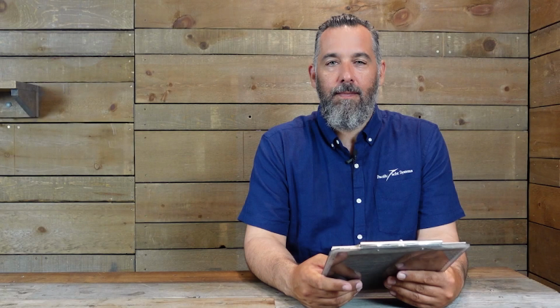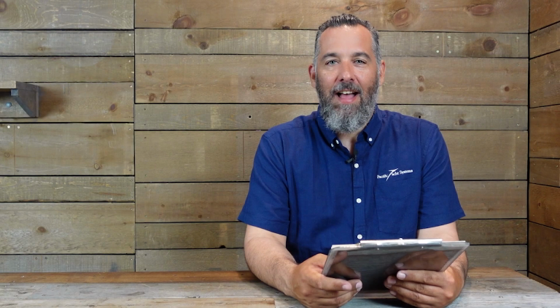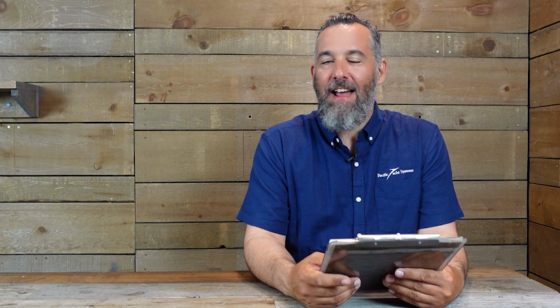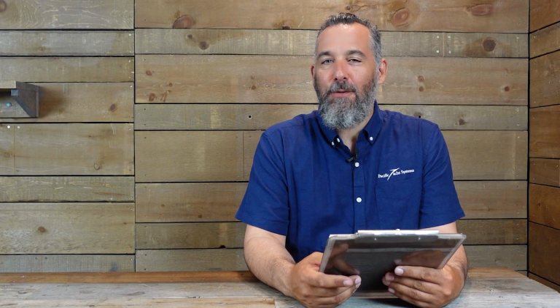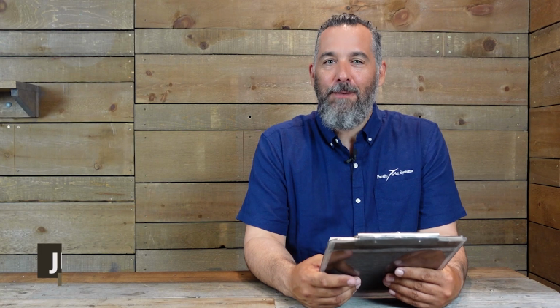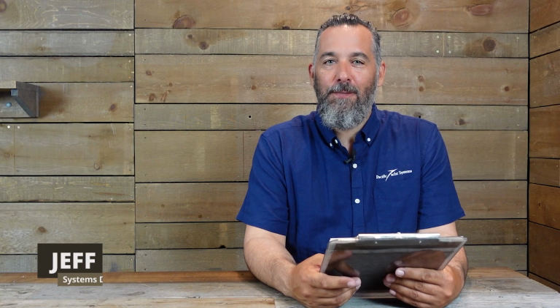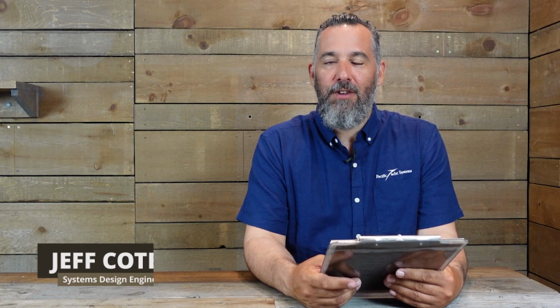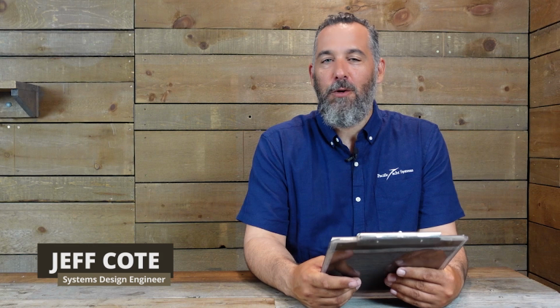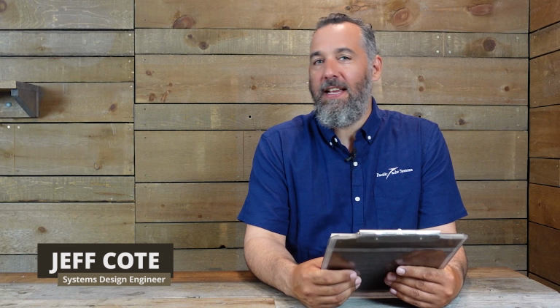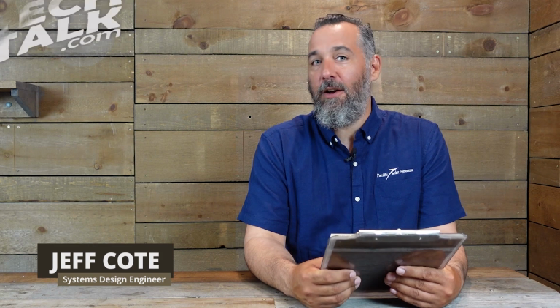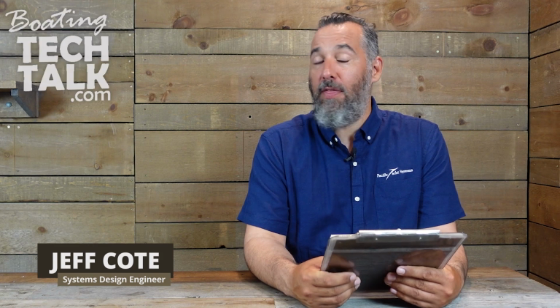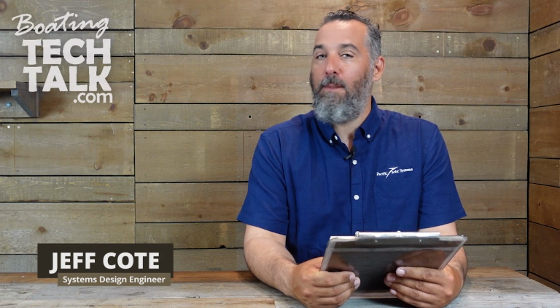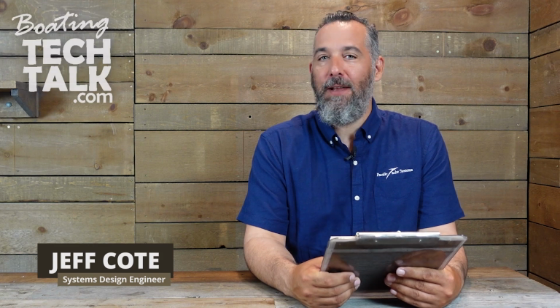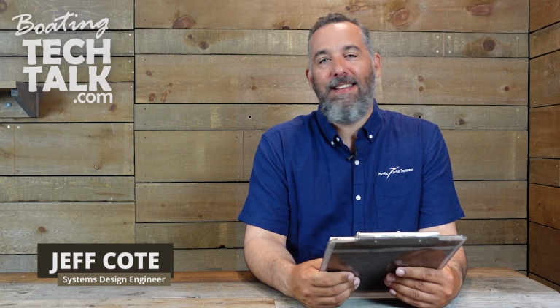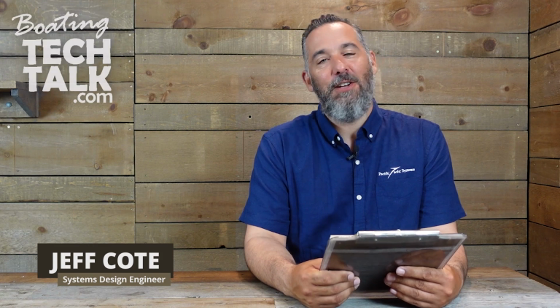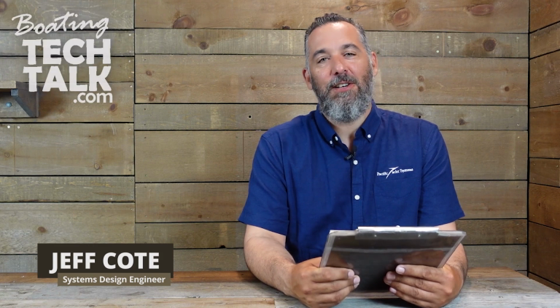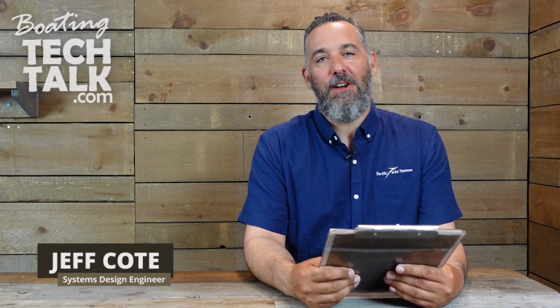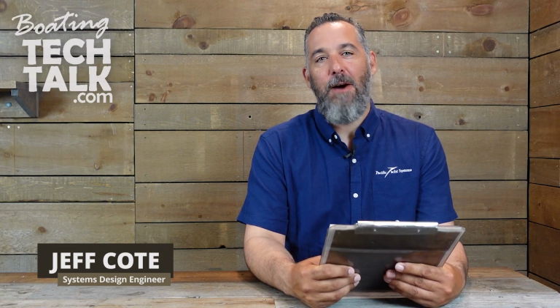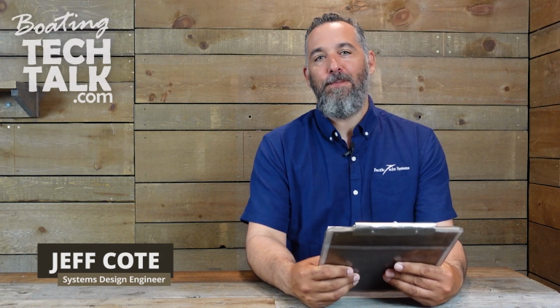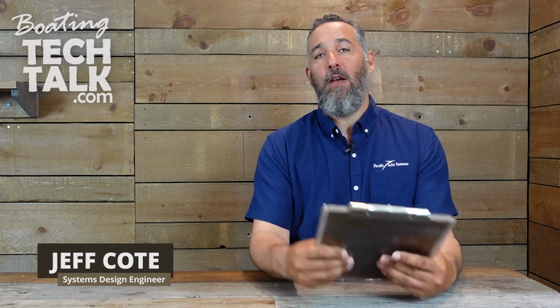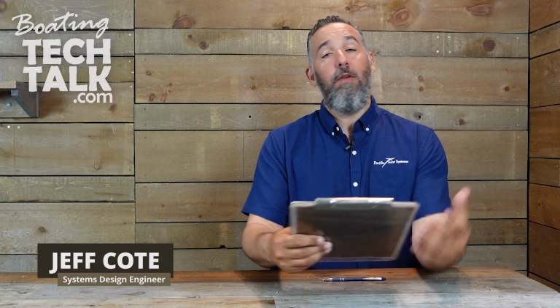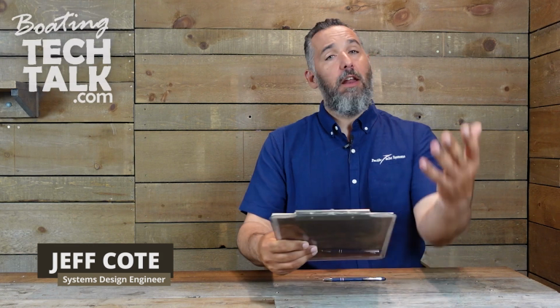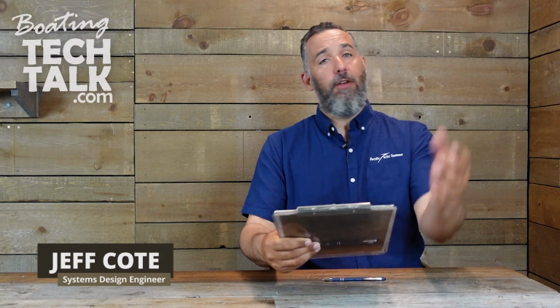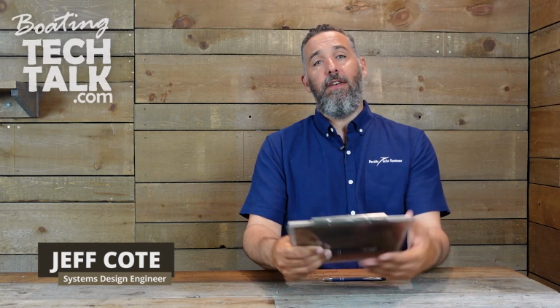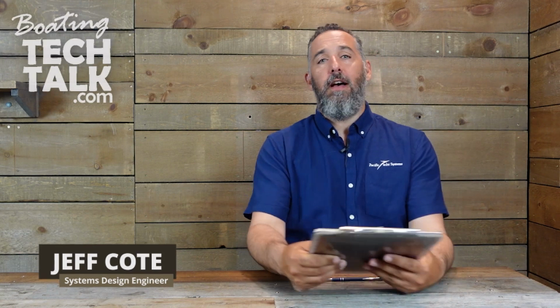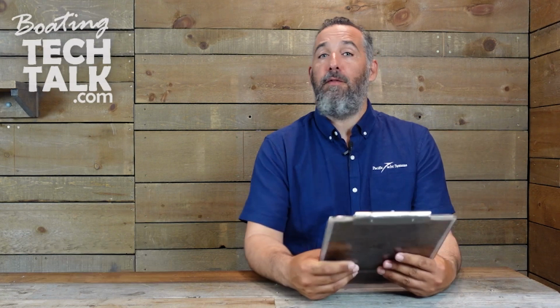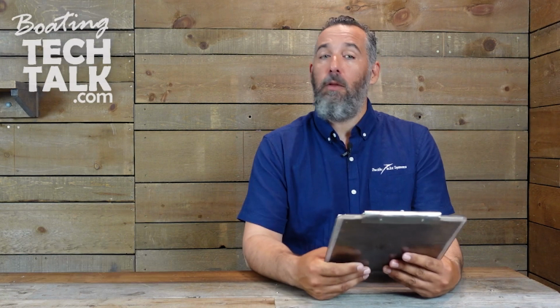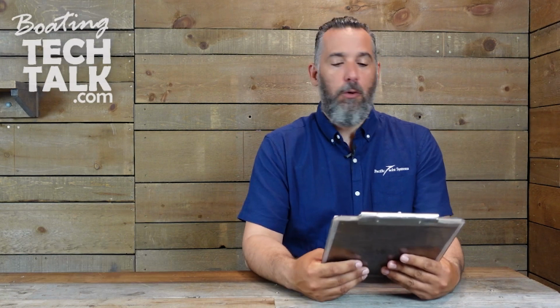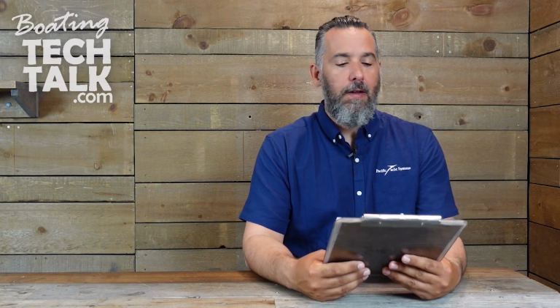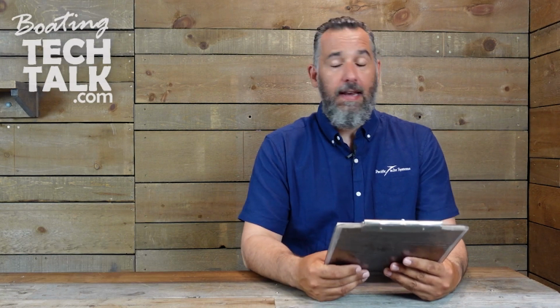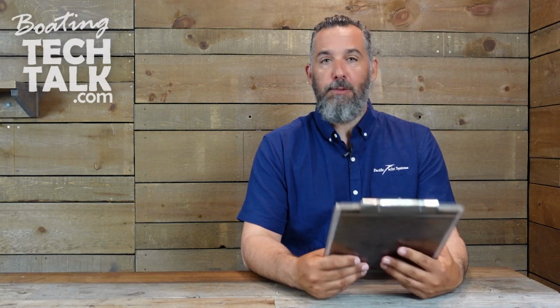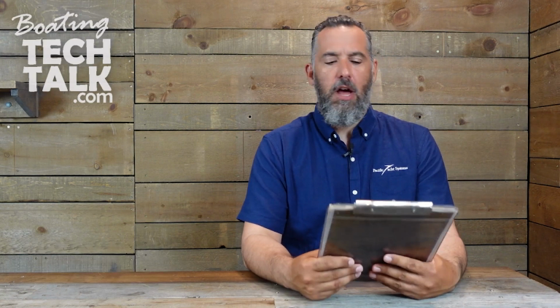Hi, everyone. Jeff Cote here with boatingtechtalk.com. We've got a question from a fellow boater named John.